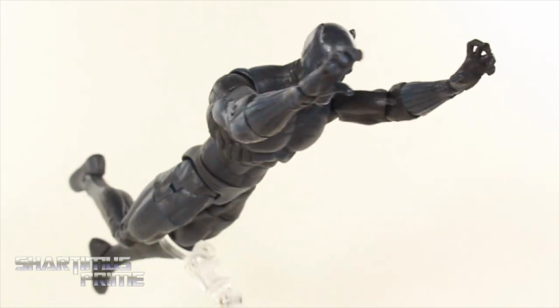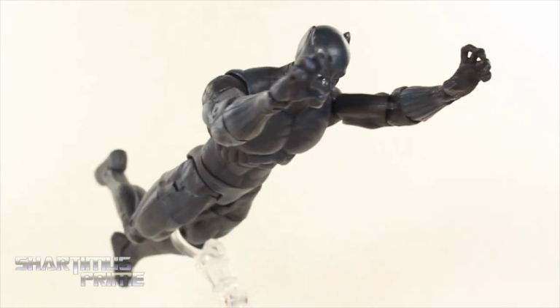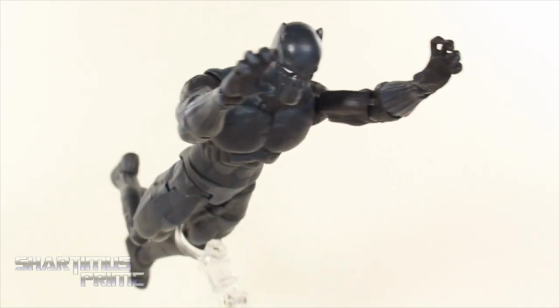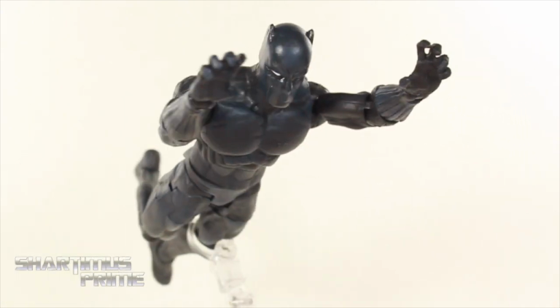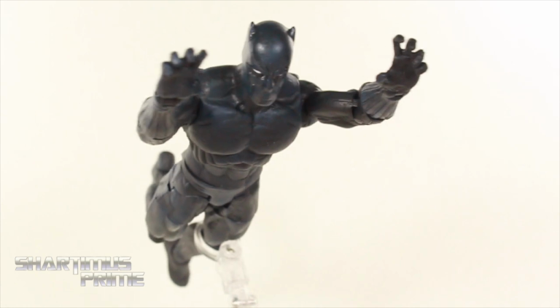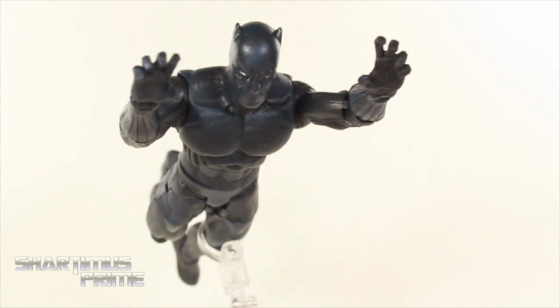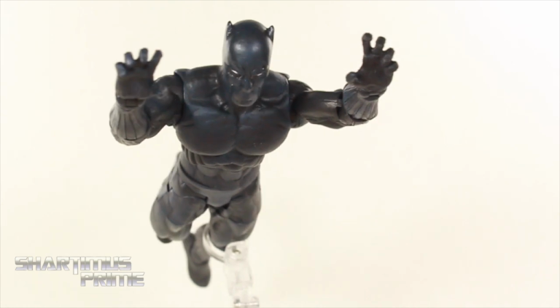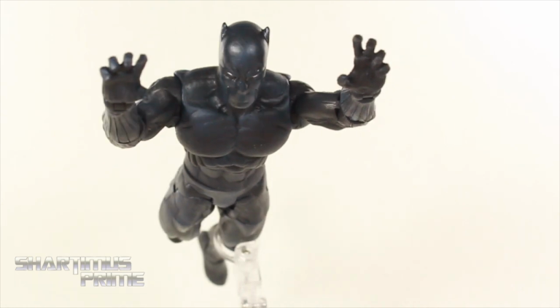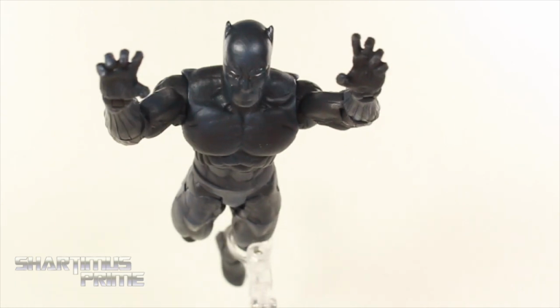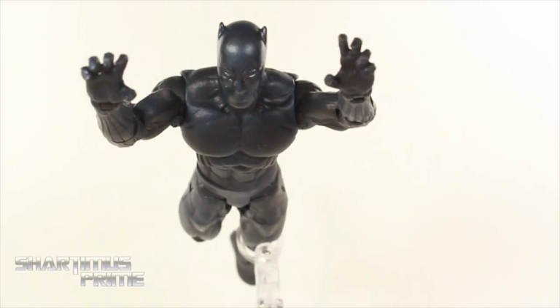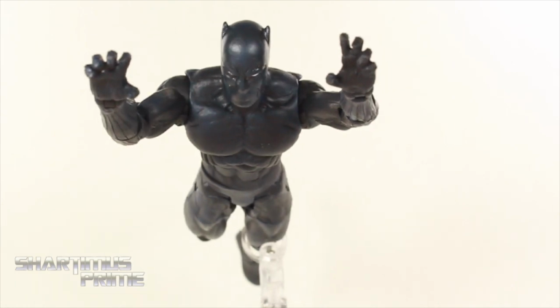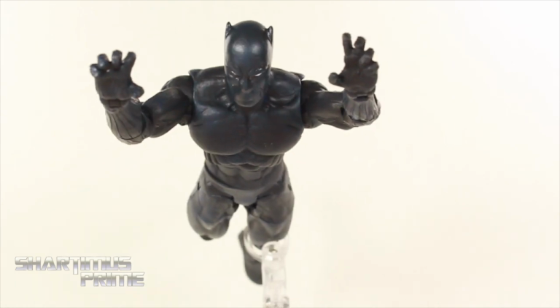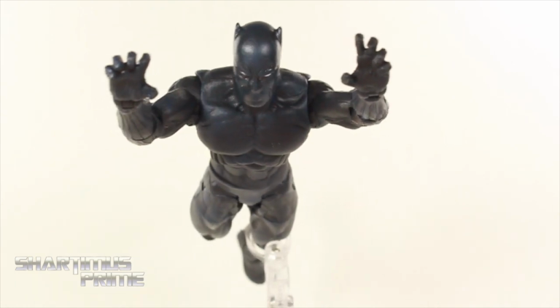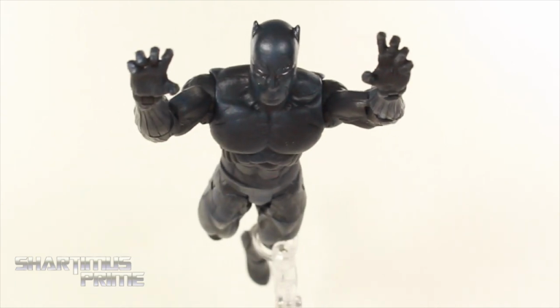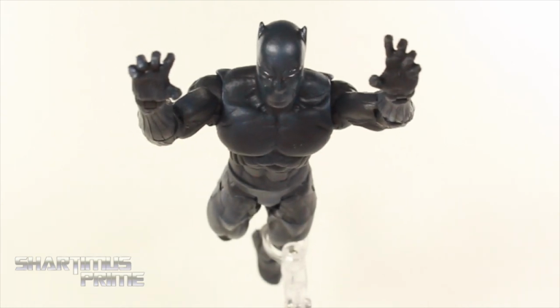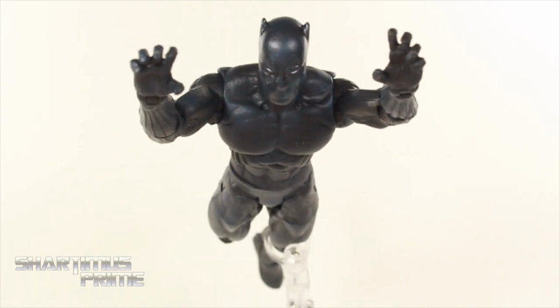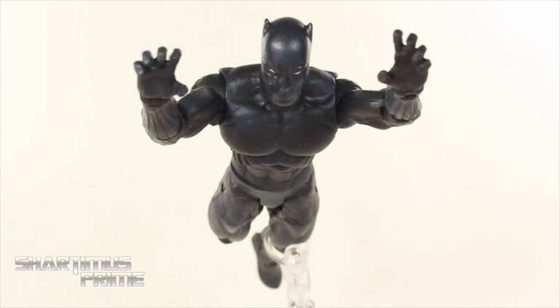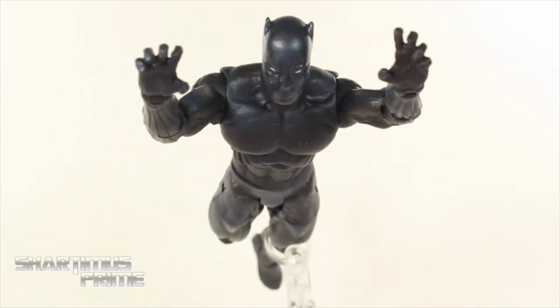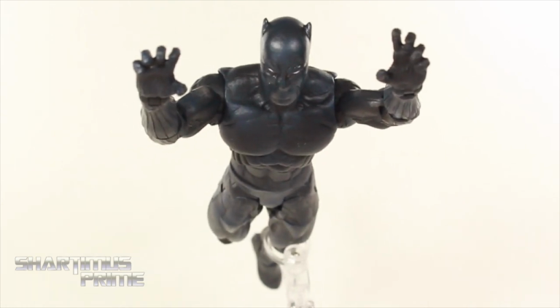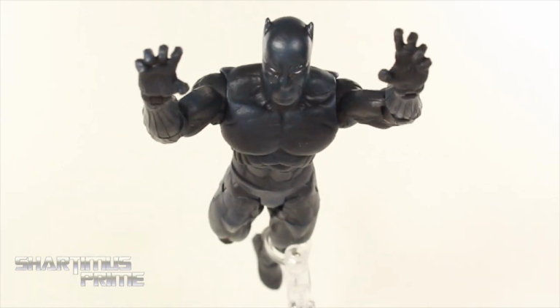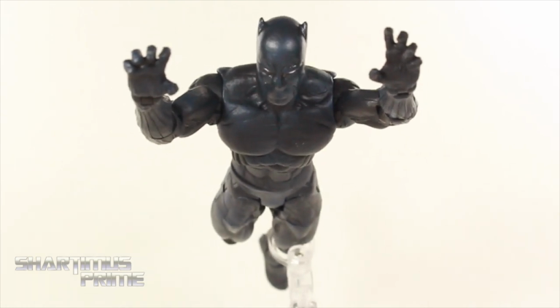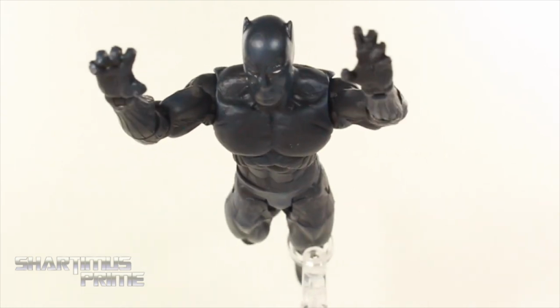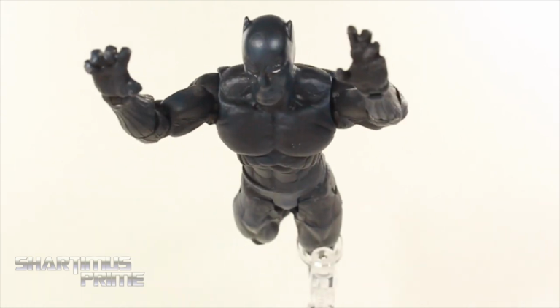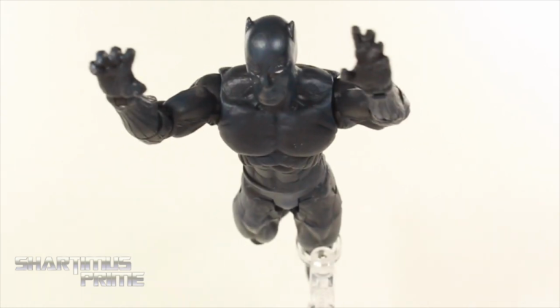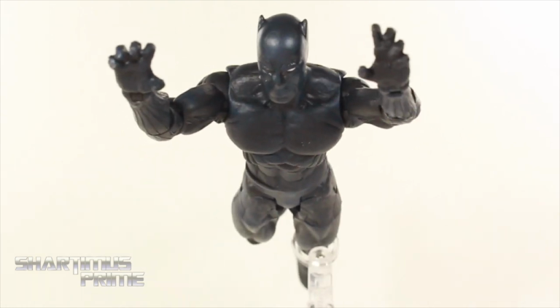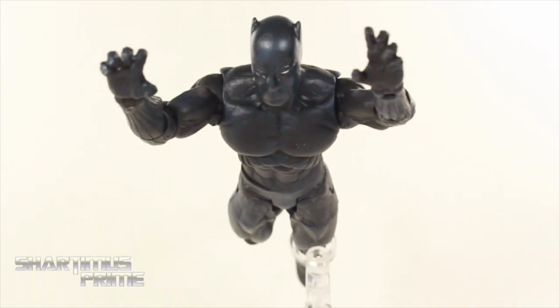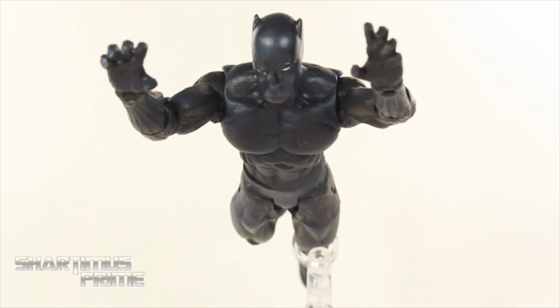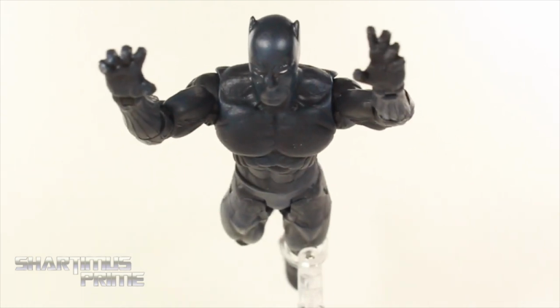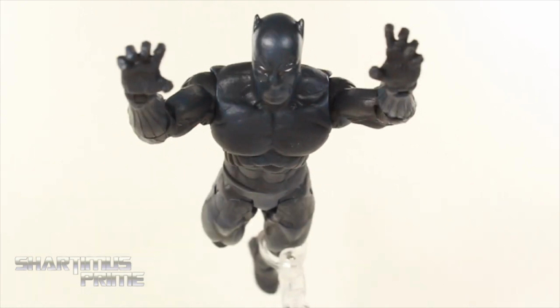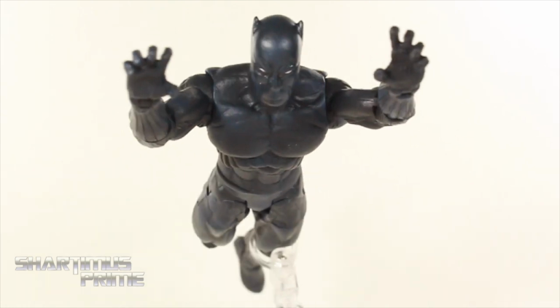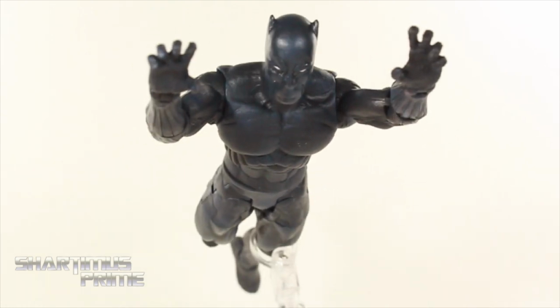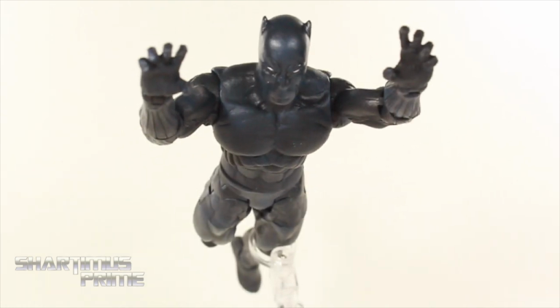I can't say this is a great figure, but it's a fairly decent Black Panther though. I really do like the paint sculpt on it.